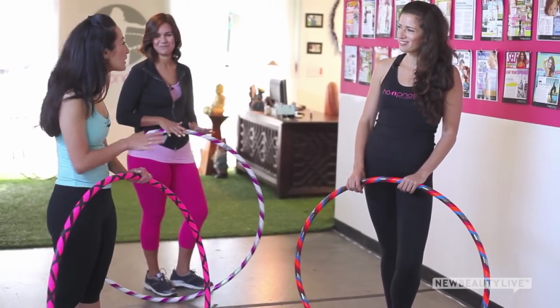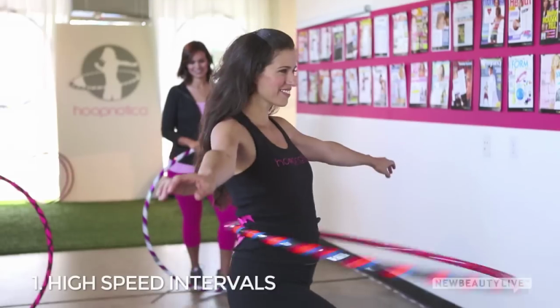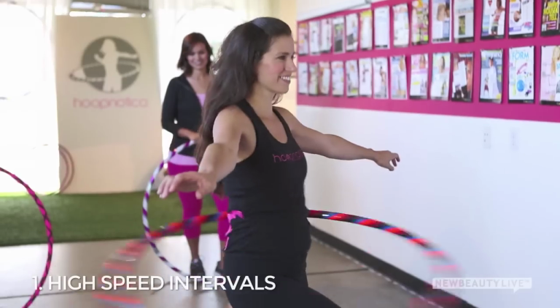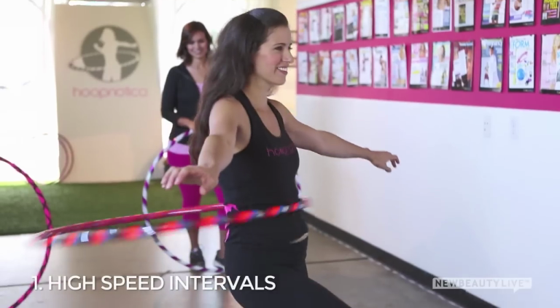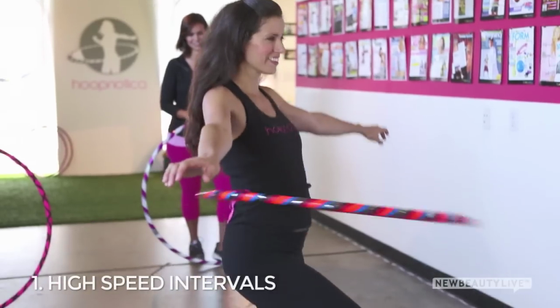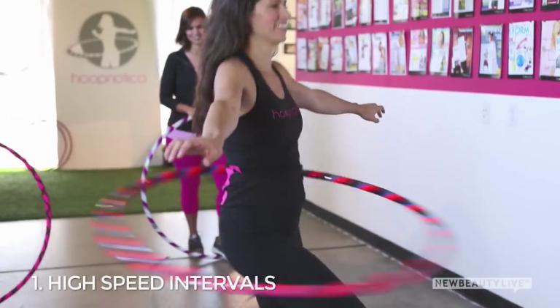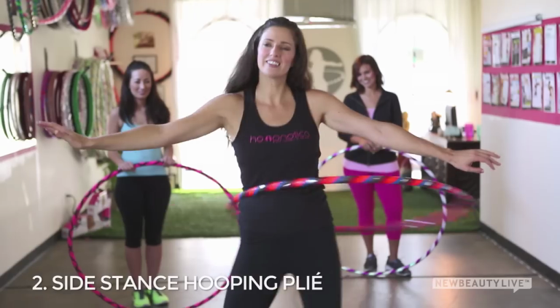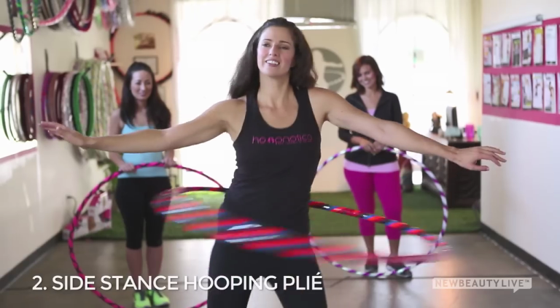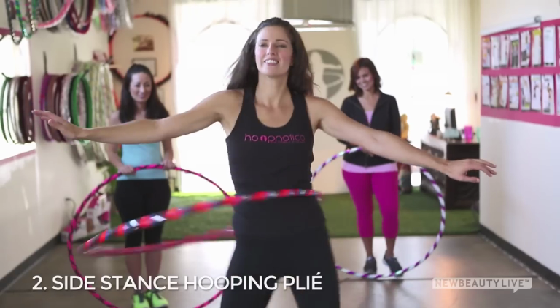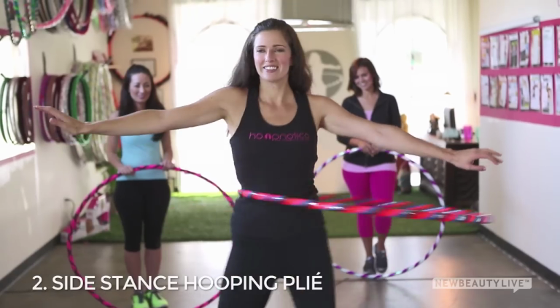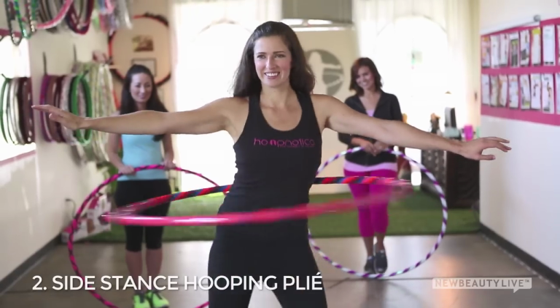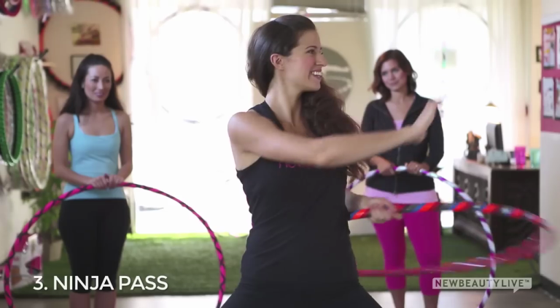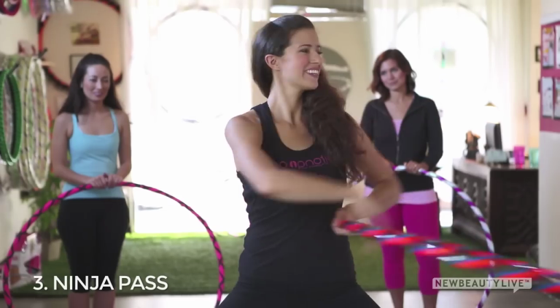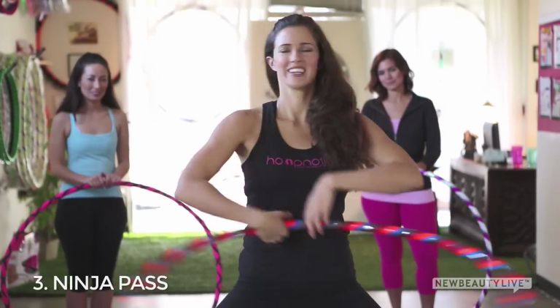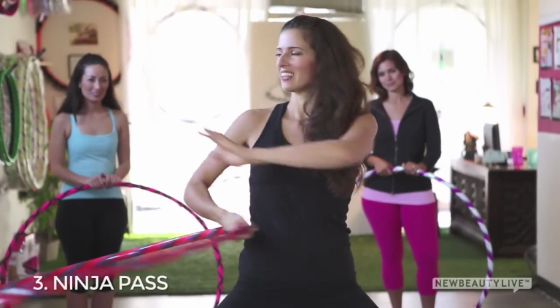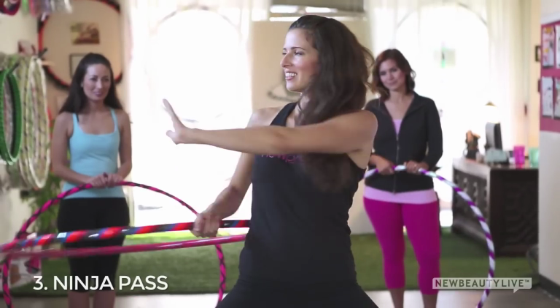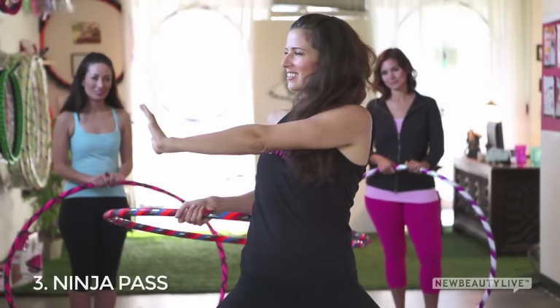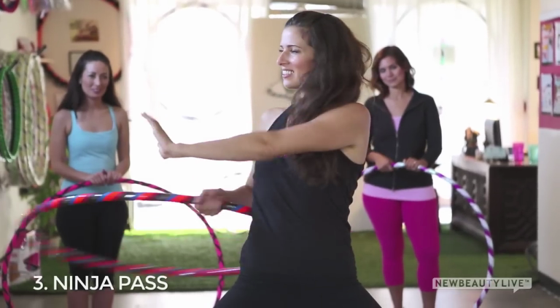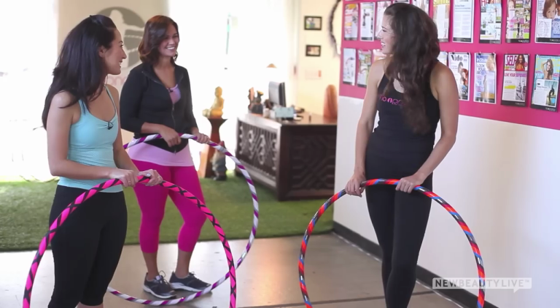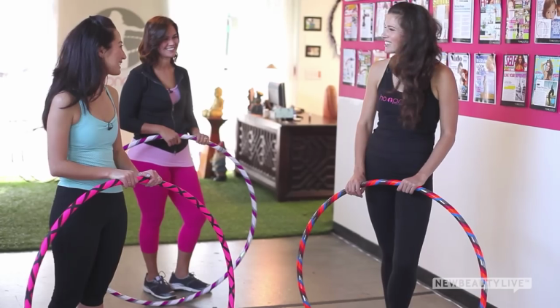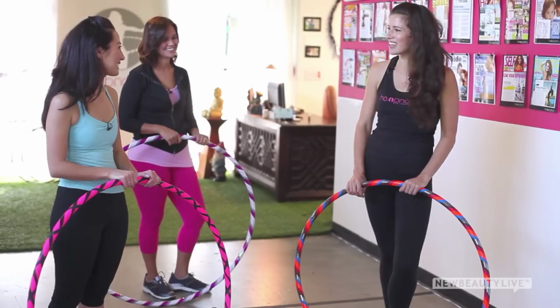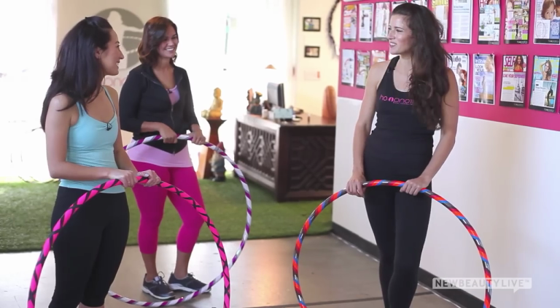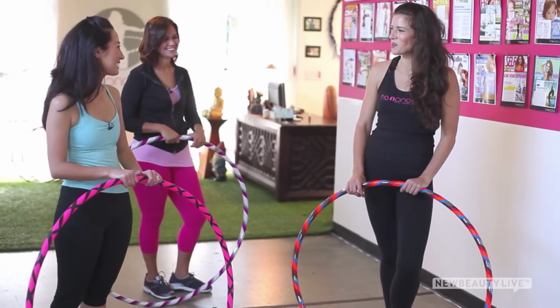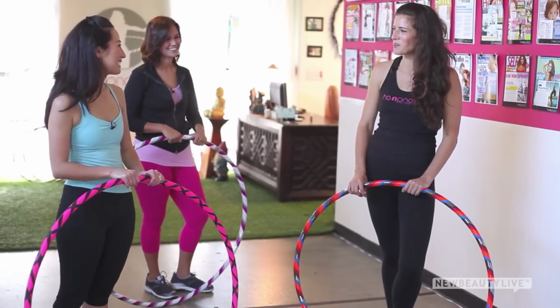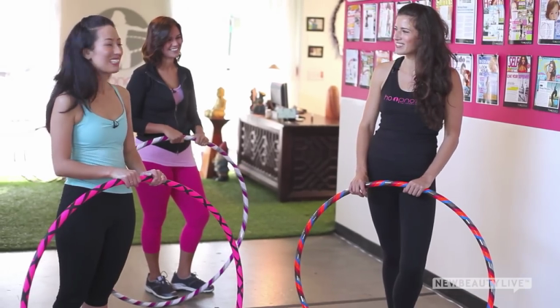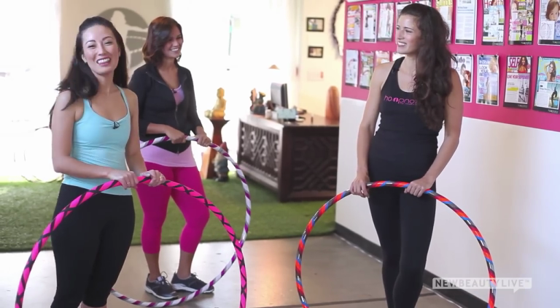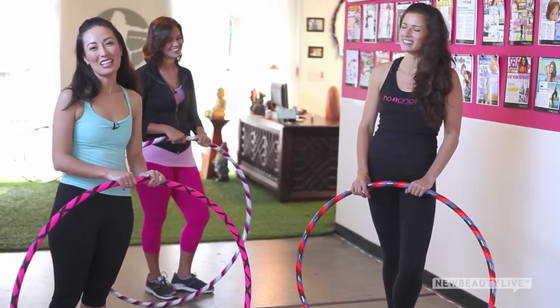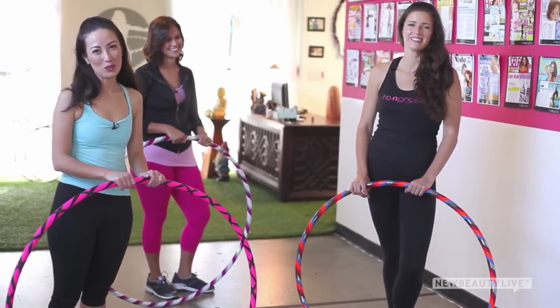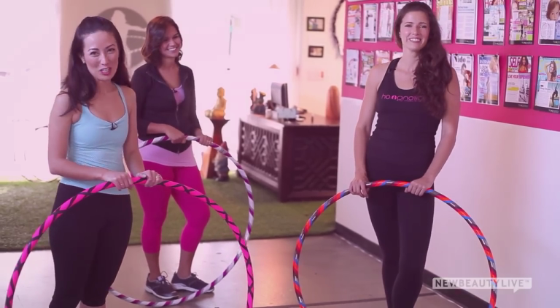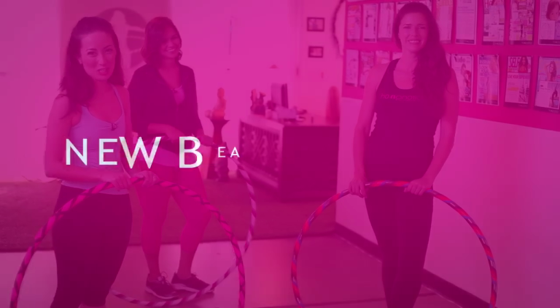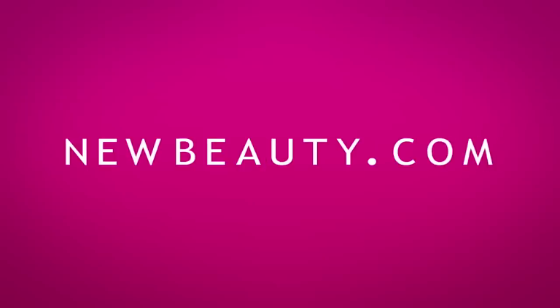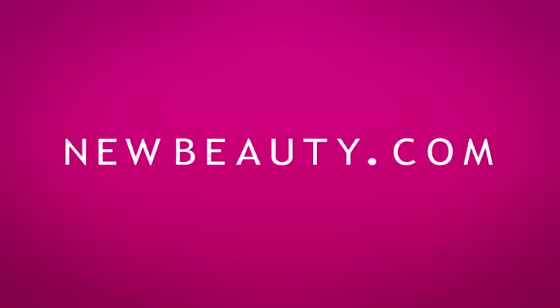Thank you so much for showing us these moves — this is so much fun. It's been such a pleasure. Thank you so much, and thank you for watching New Beauty.